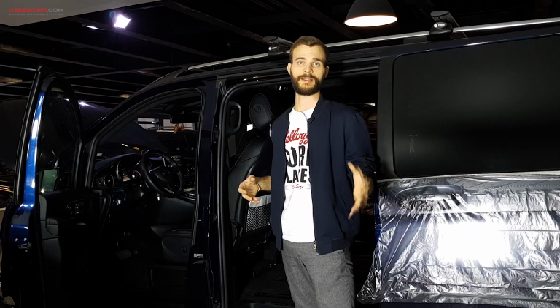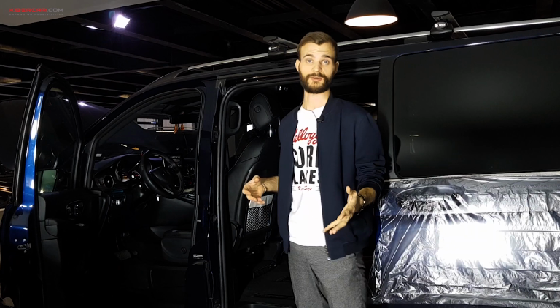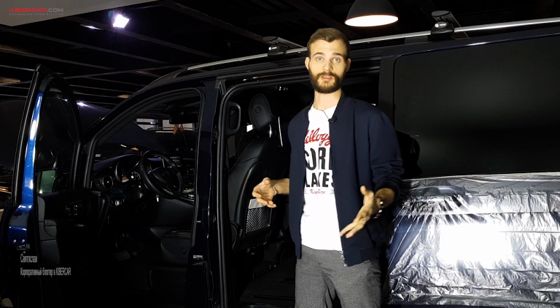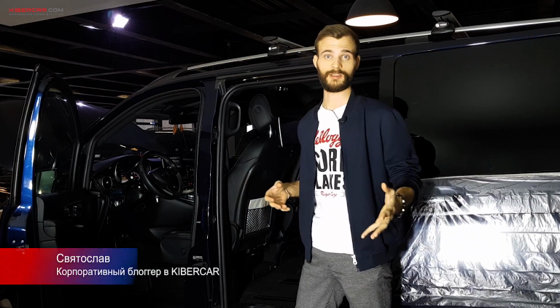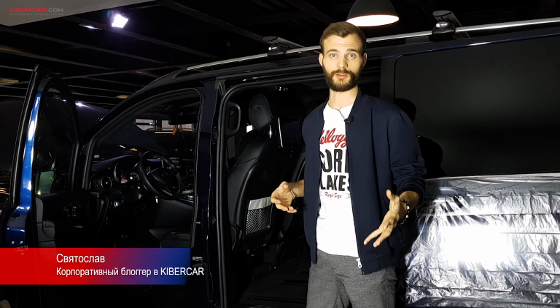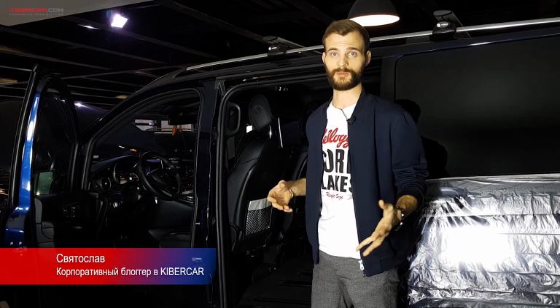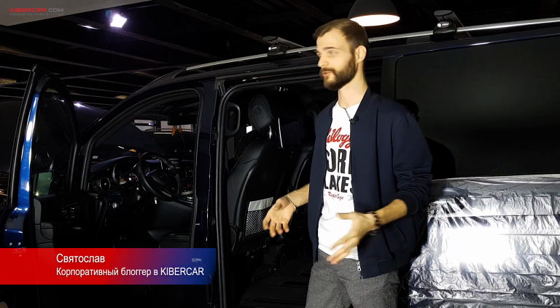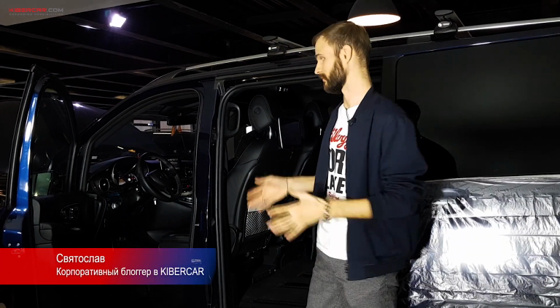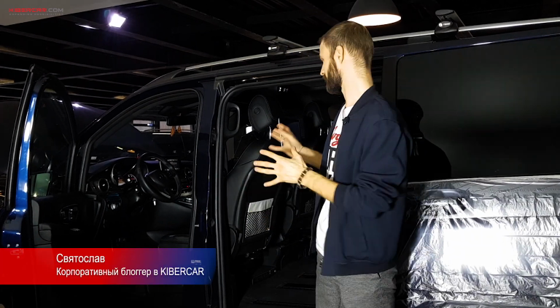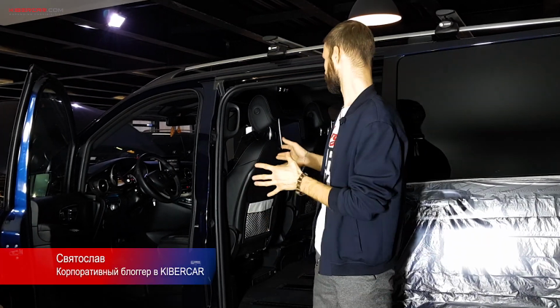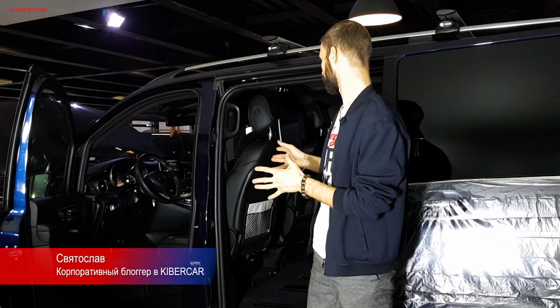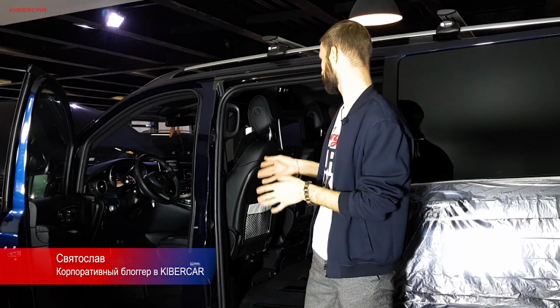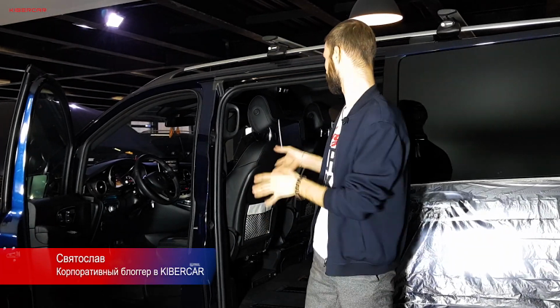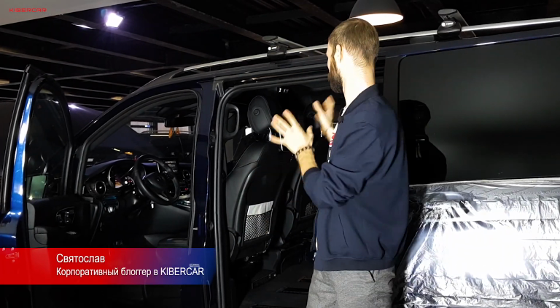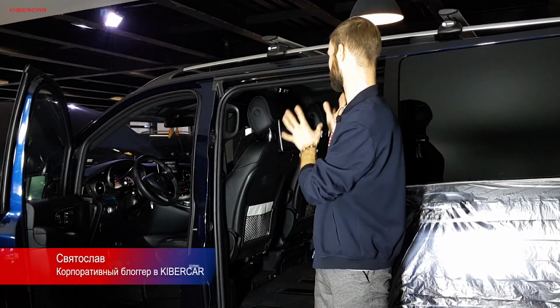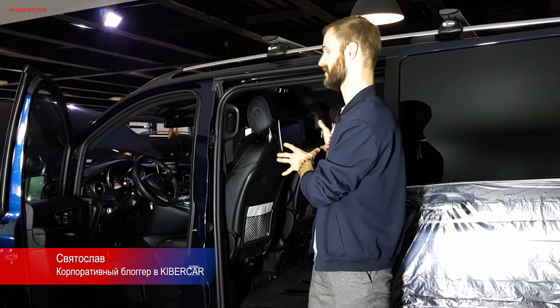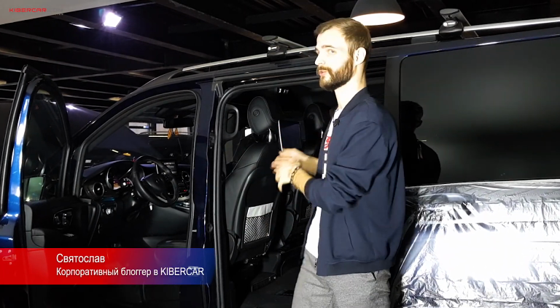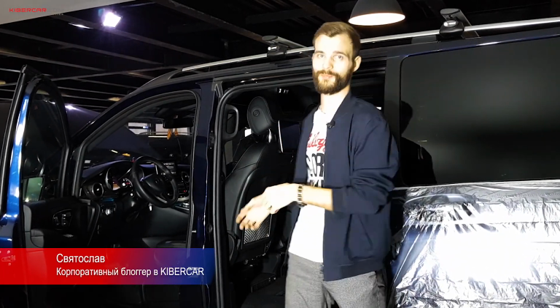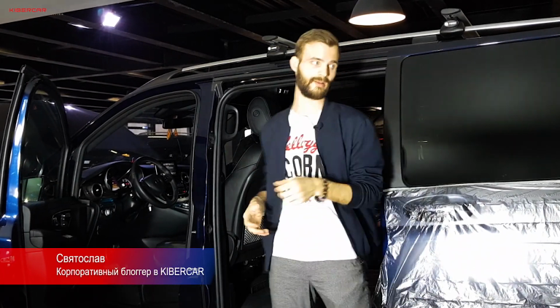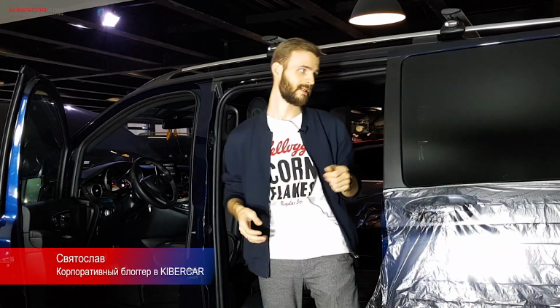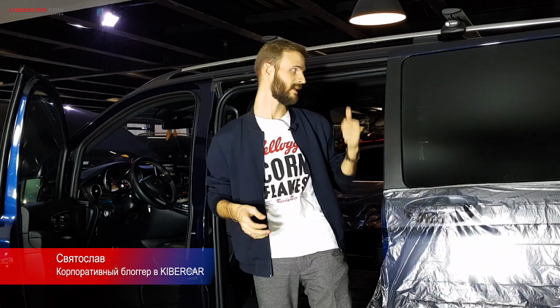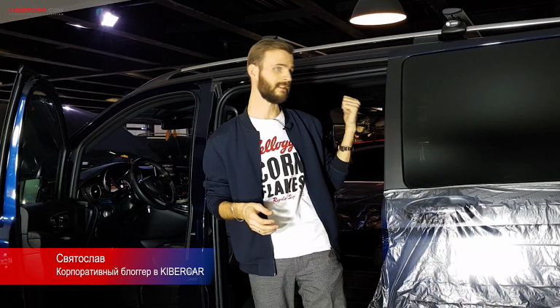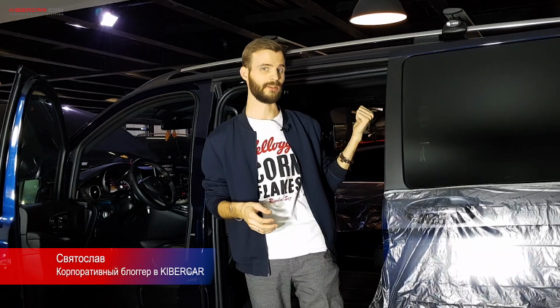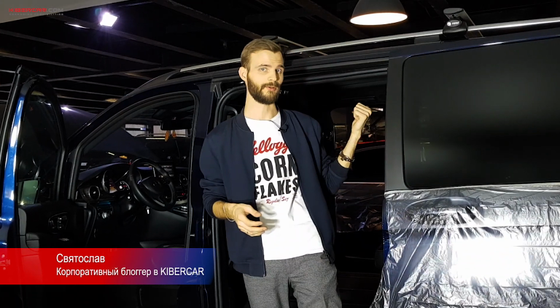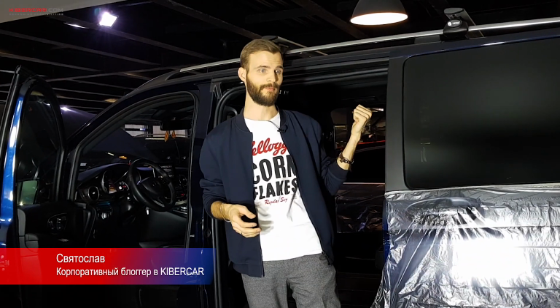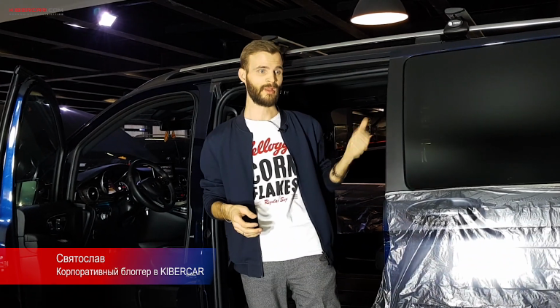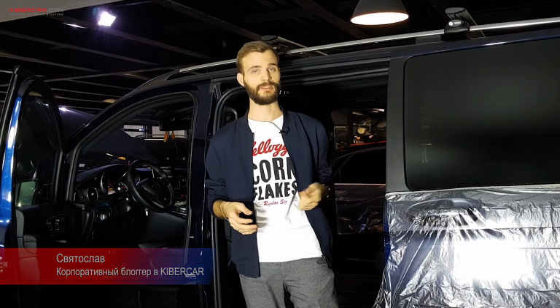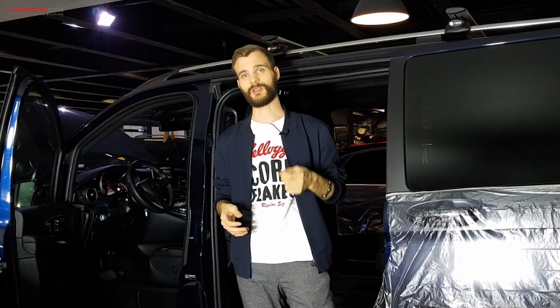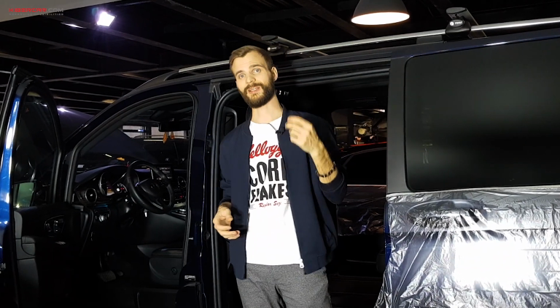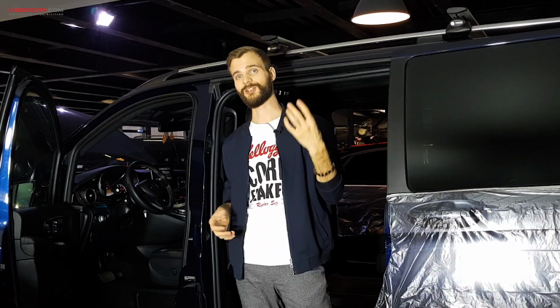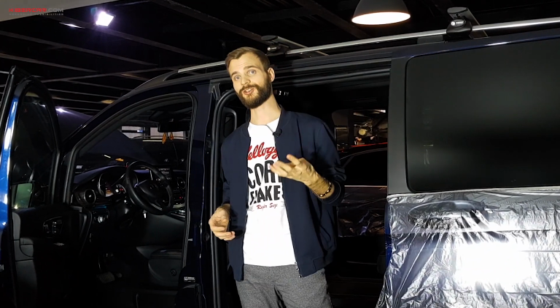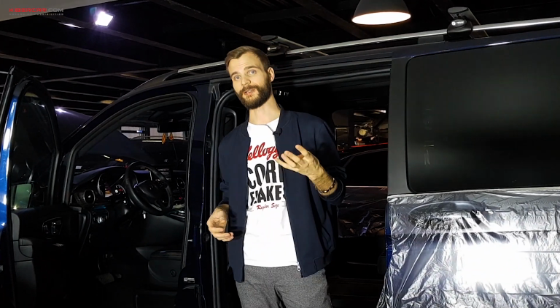Итак, установили съемные мониторы в этот автомобиль. Спереди у нас две штуки, сзади один монитор. Всего креплений четыре.